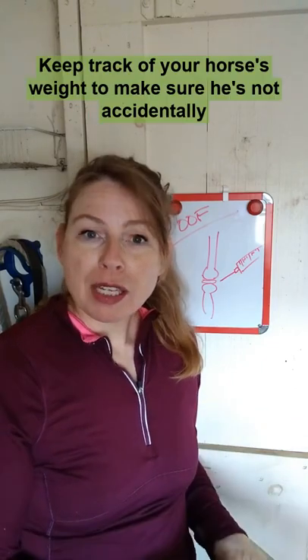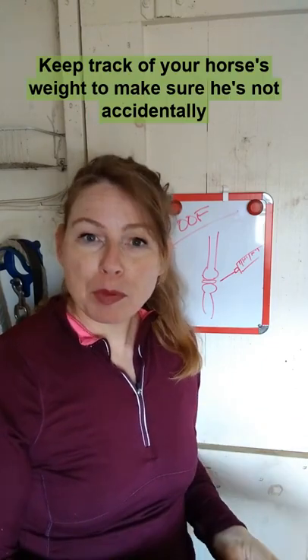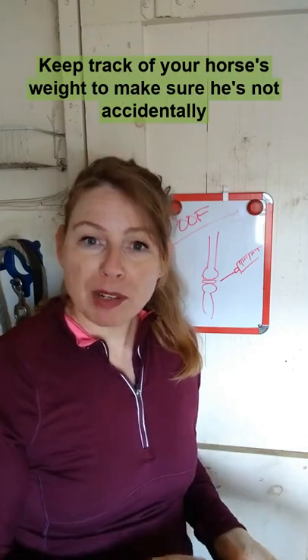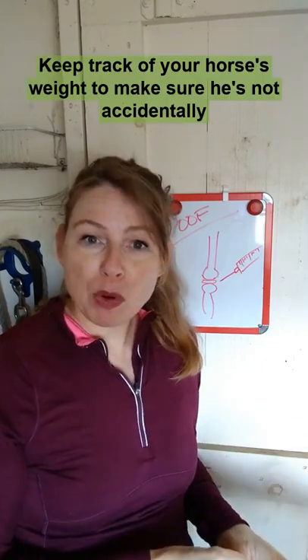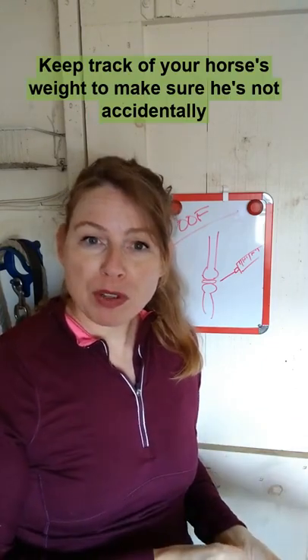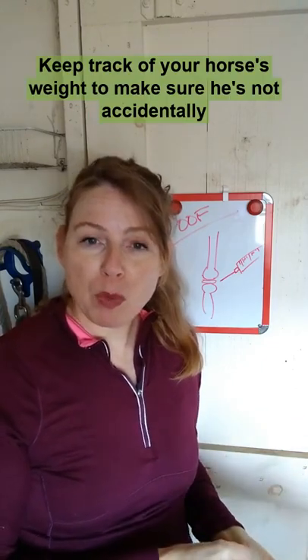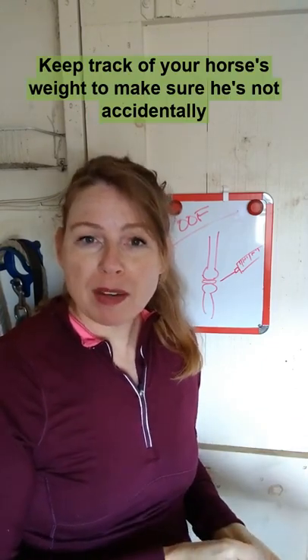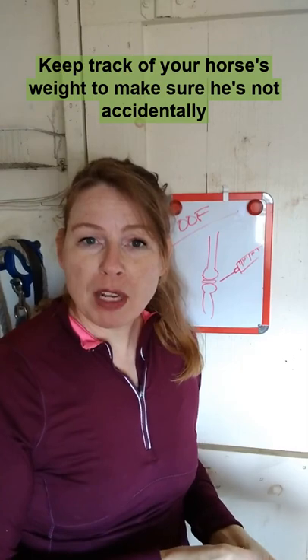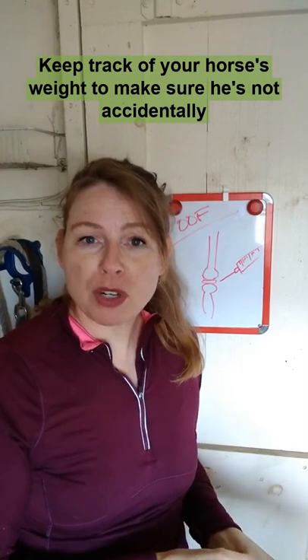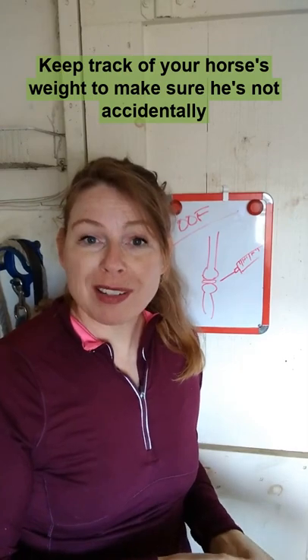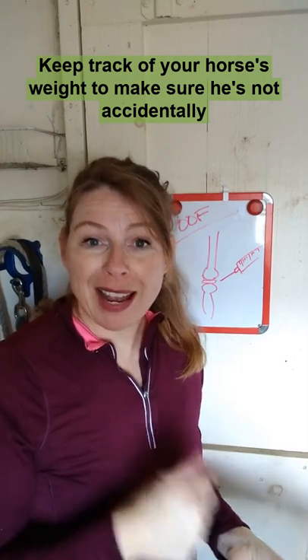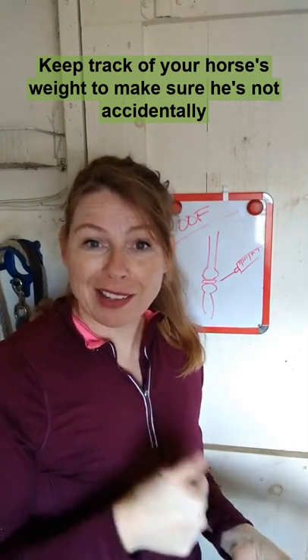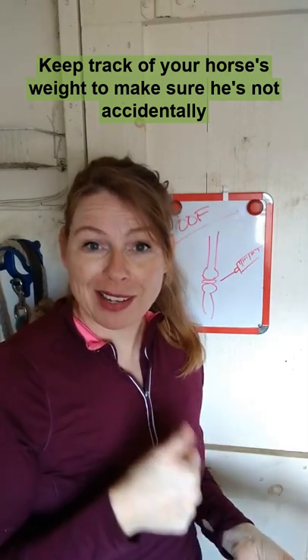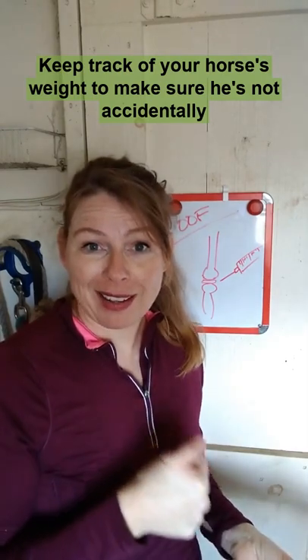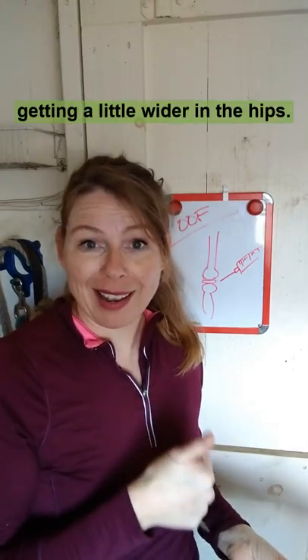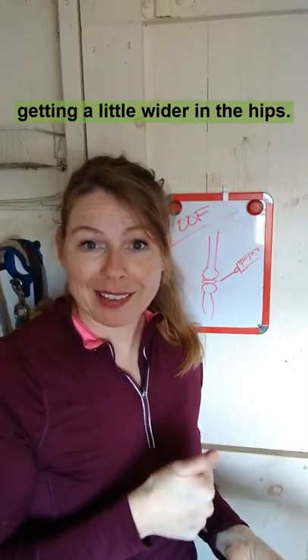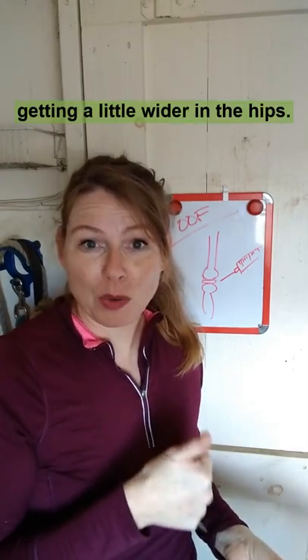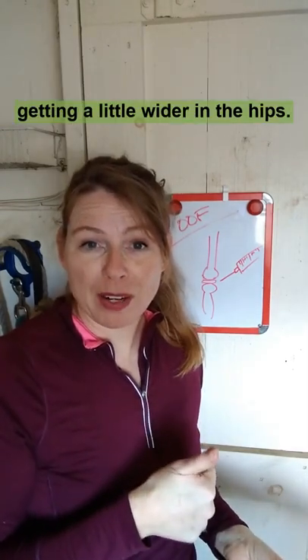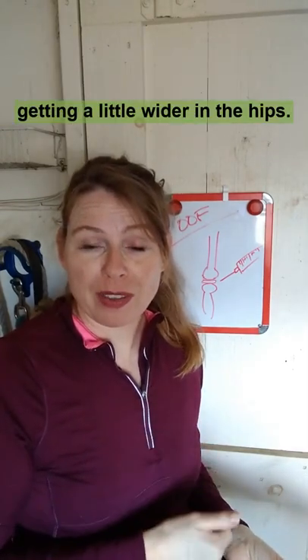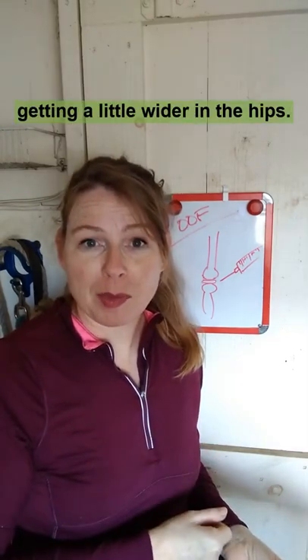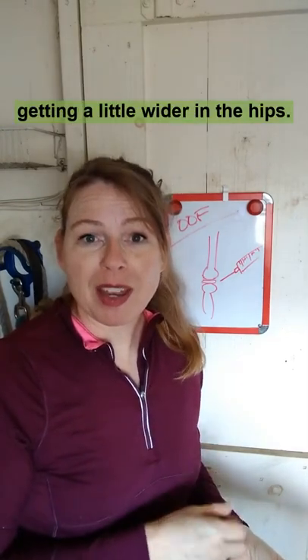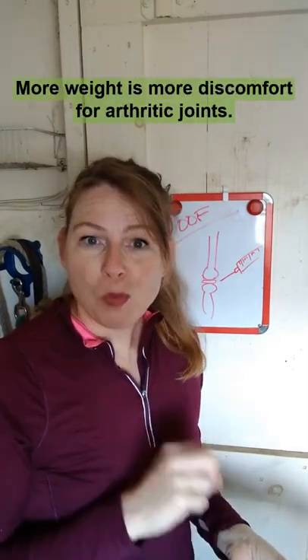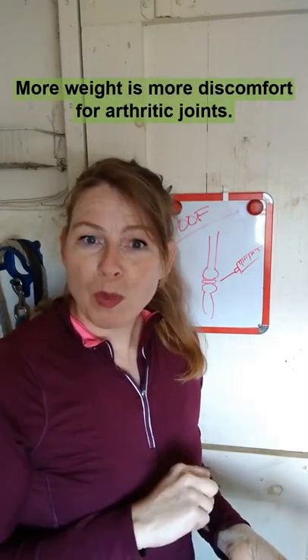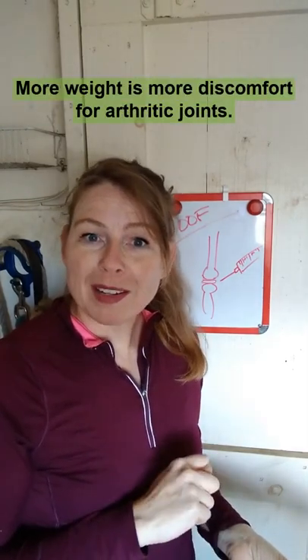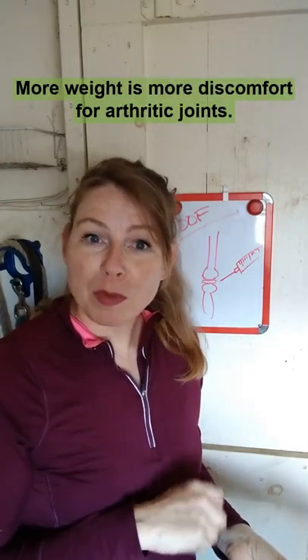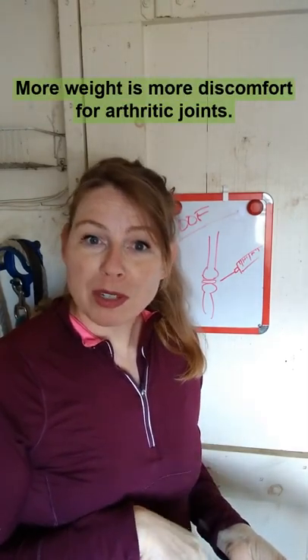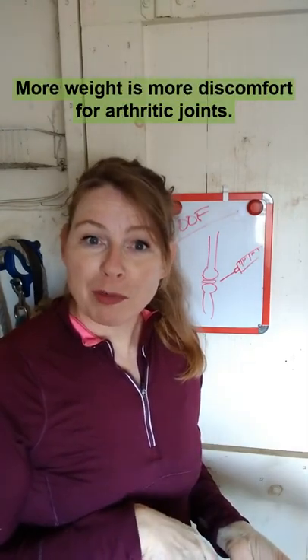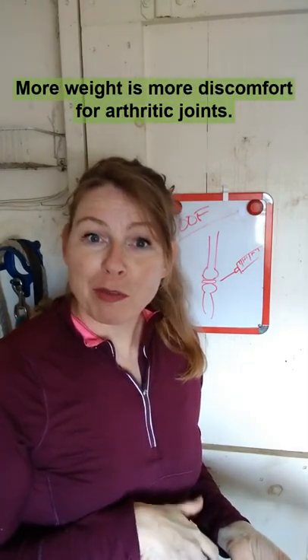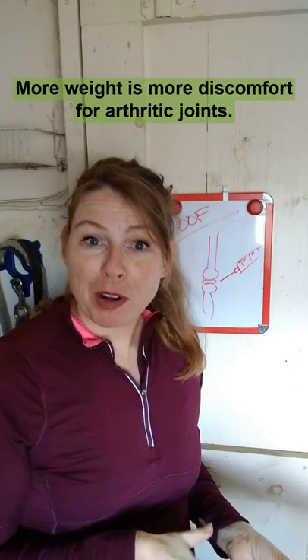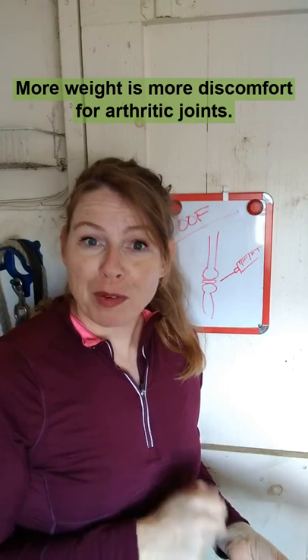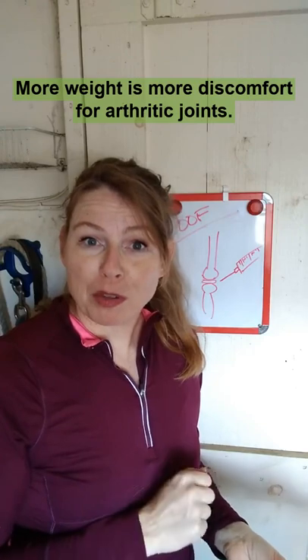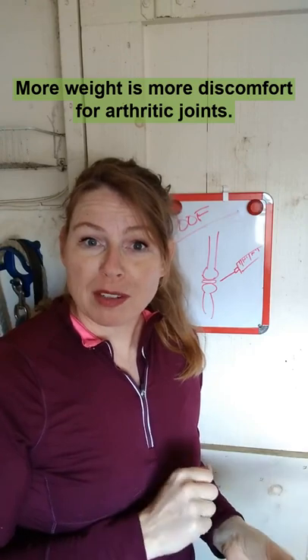Keep track of your horse's weight to make sure he's not accidentally getting a little wider in the hips. More weight is more discomfort for arthritic joints.